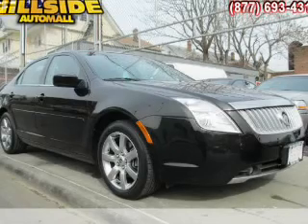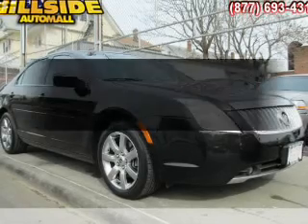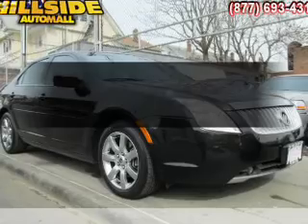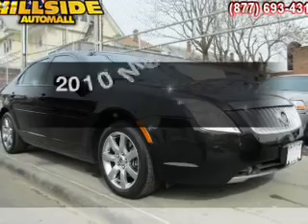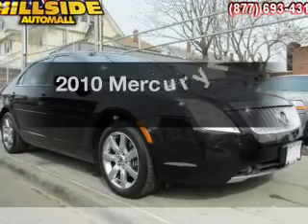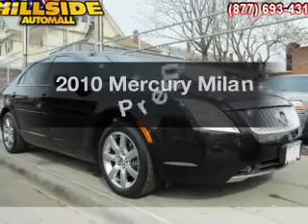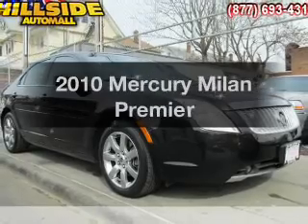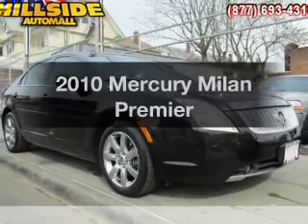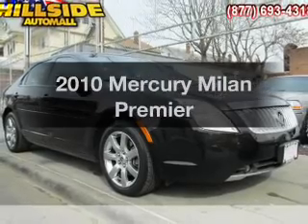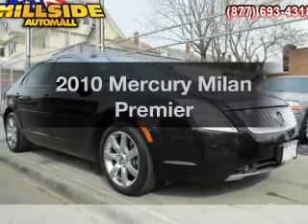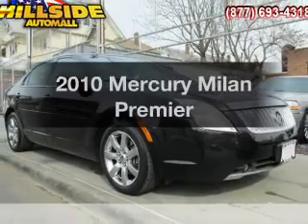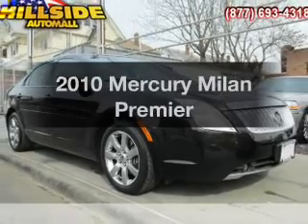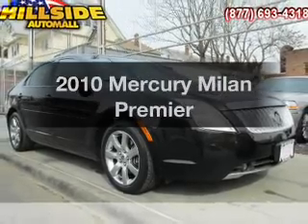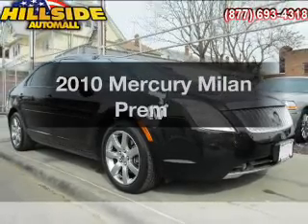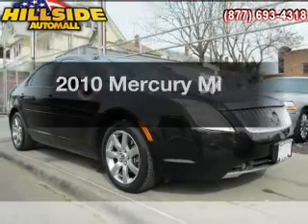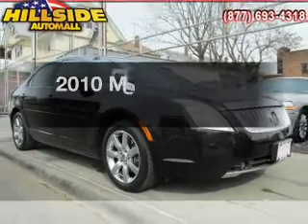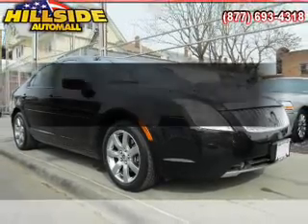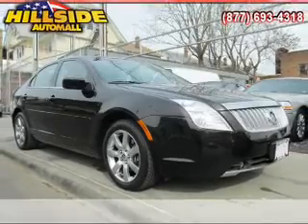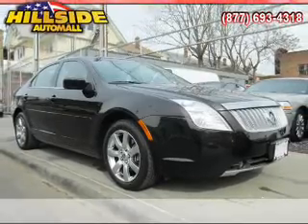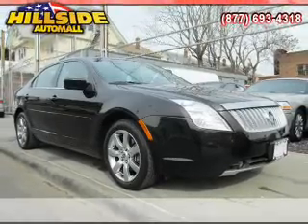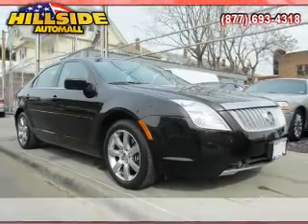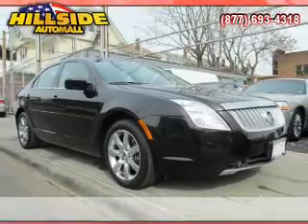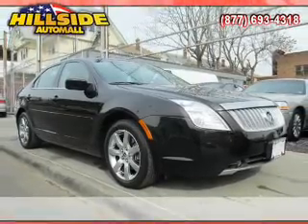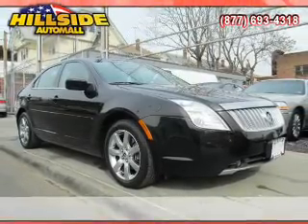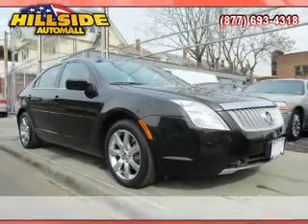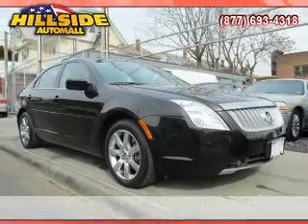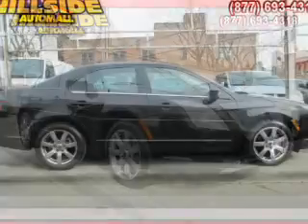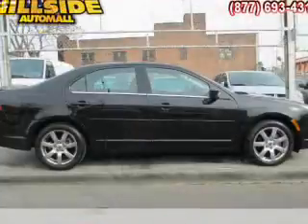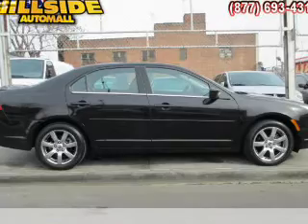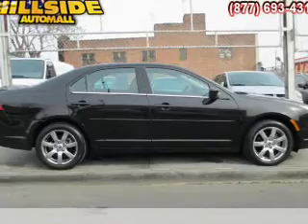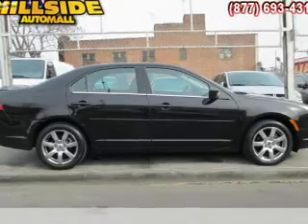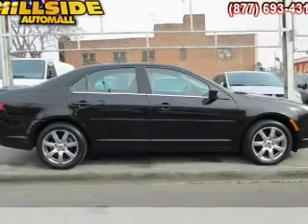Check out this 2010 Mercury Milan. If you're looking for a first-rate auto, this one could be yours today.